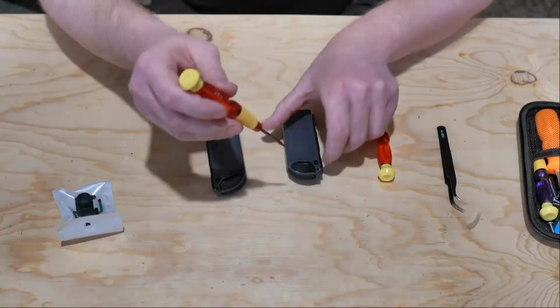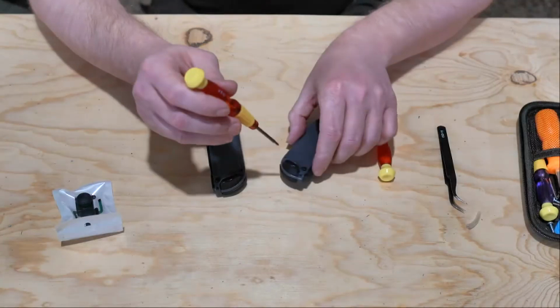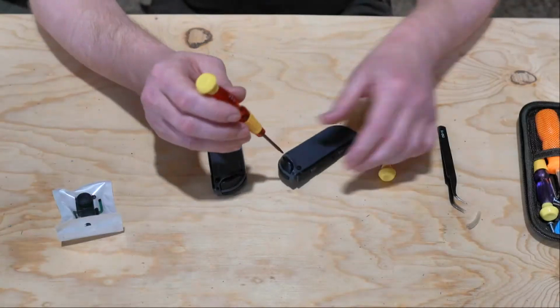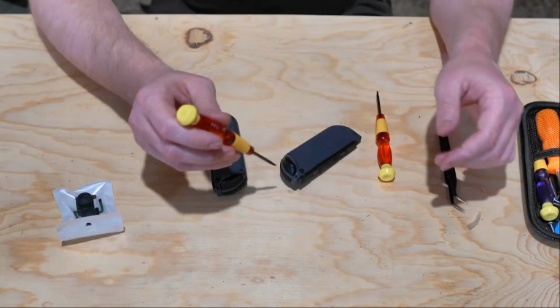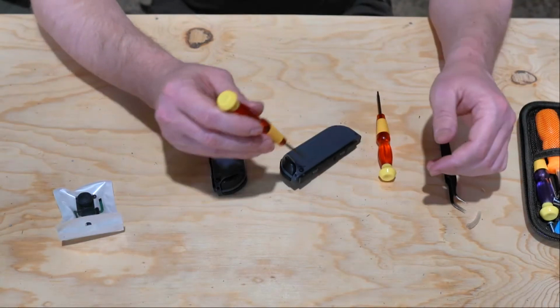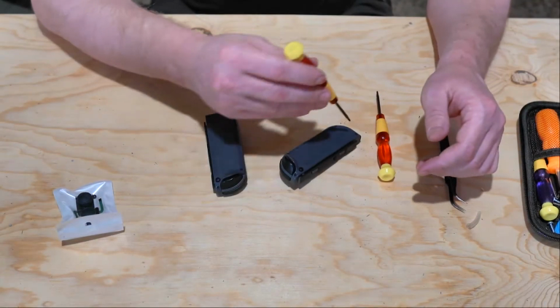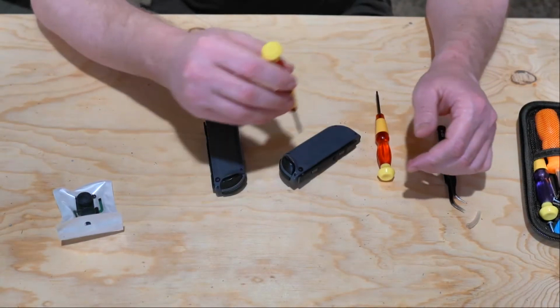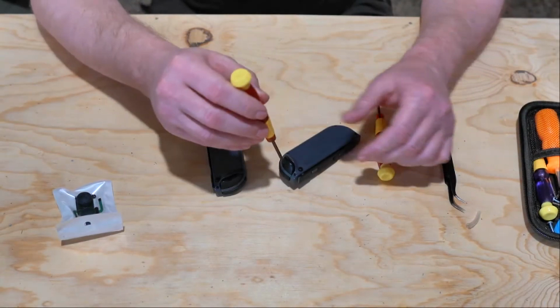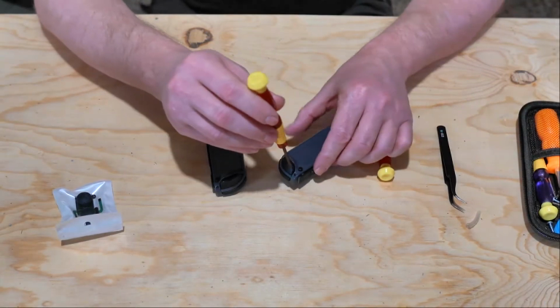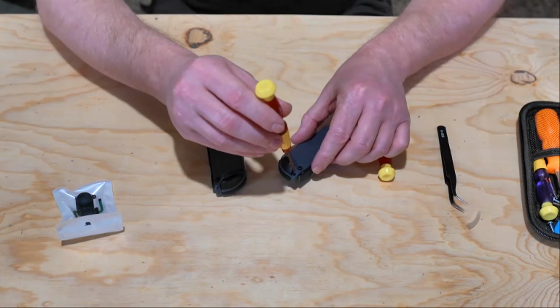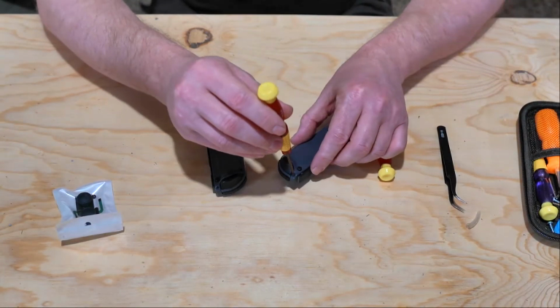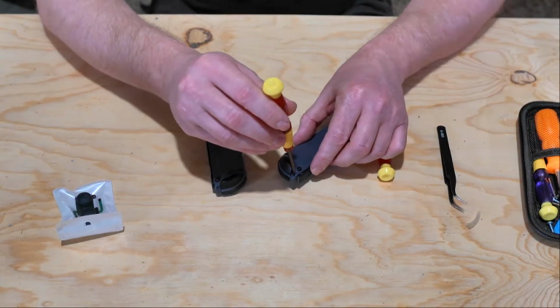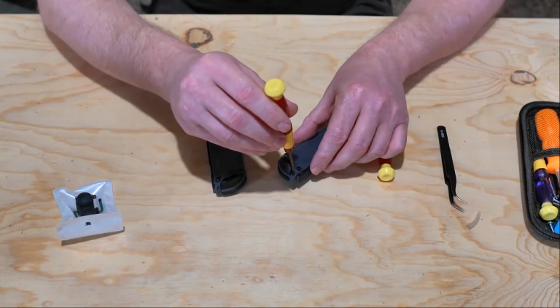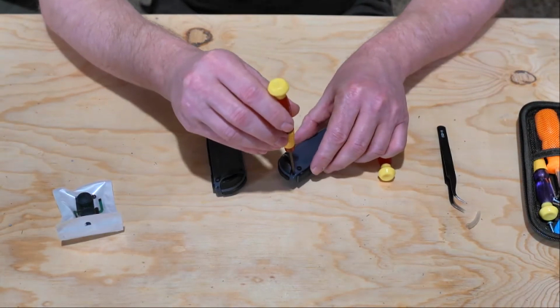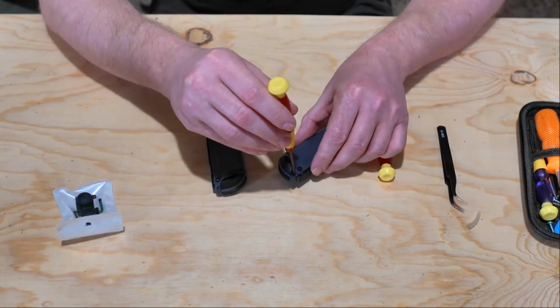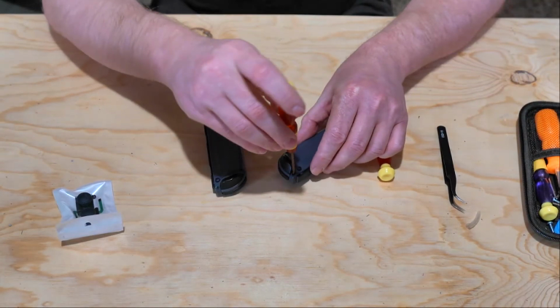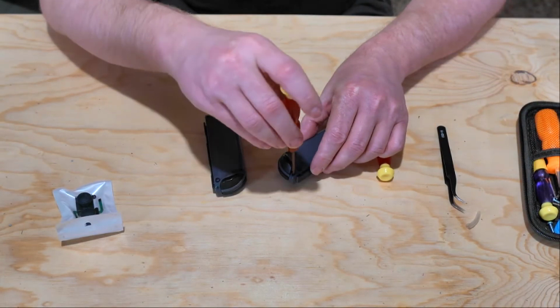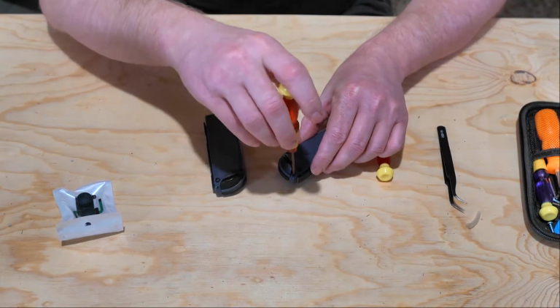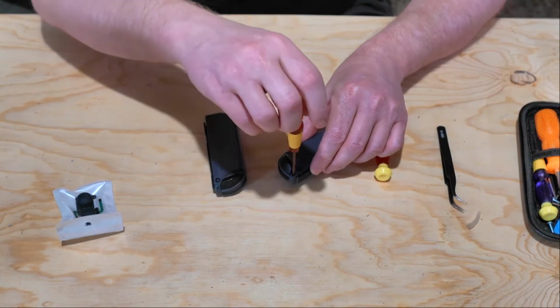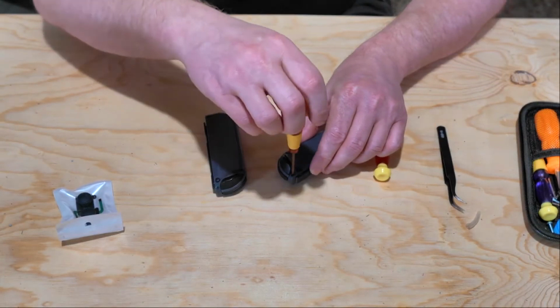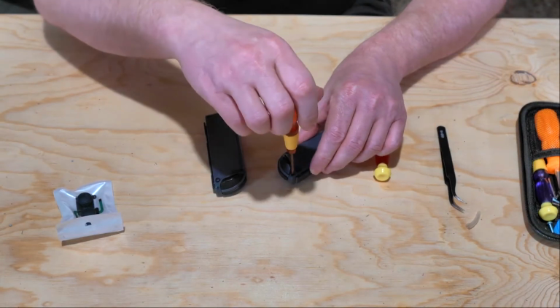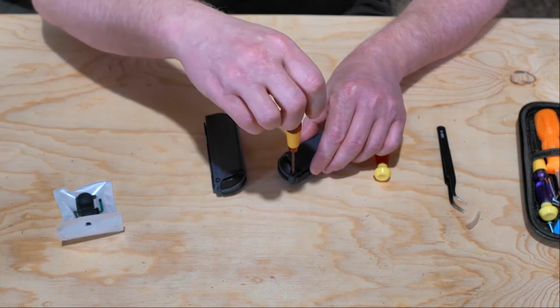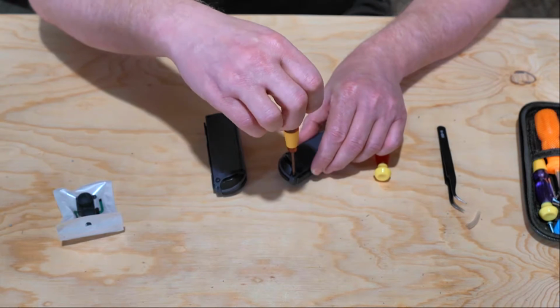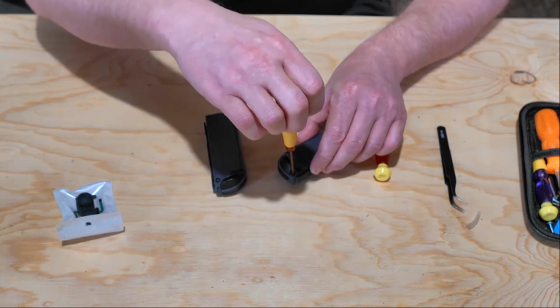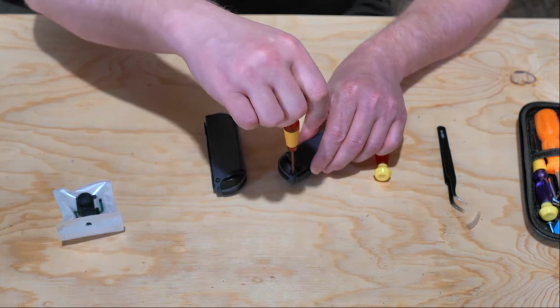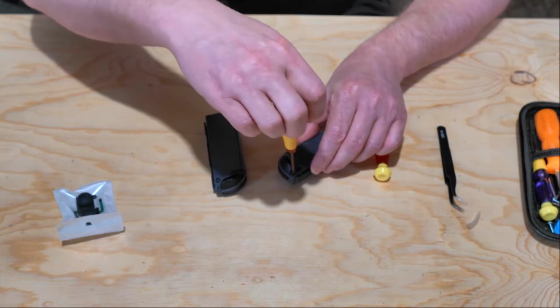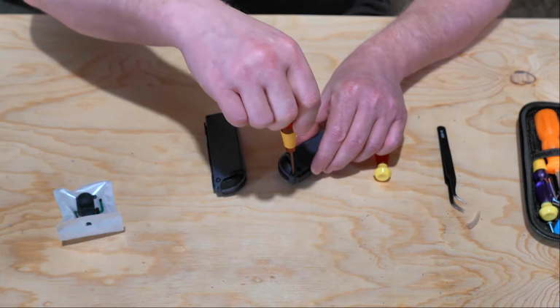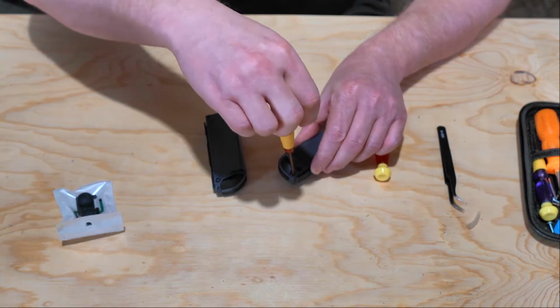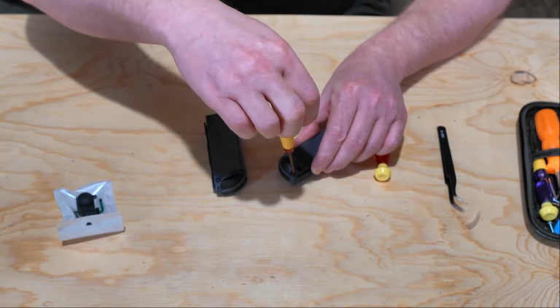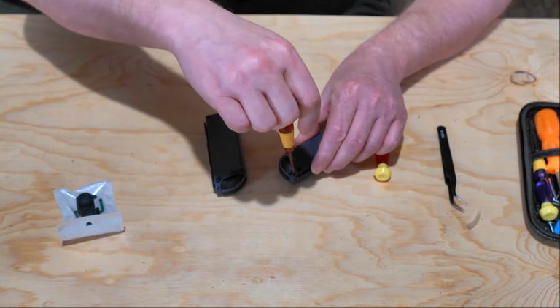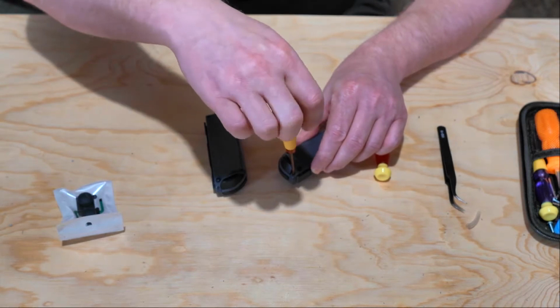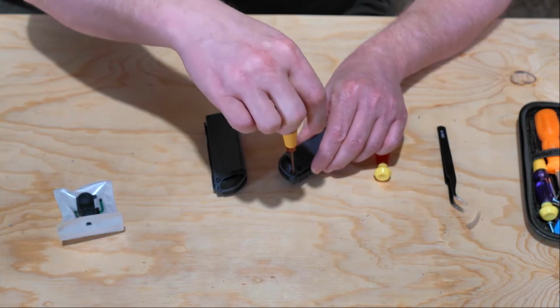First we're going to take the four screws on the back side of the Joy-Con out using the Tri-Wing screwdriver.